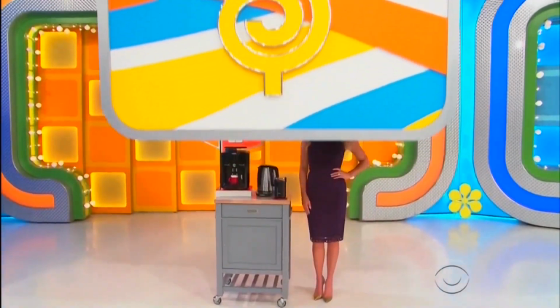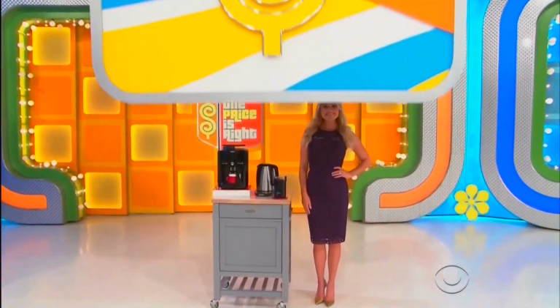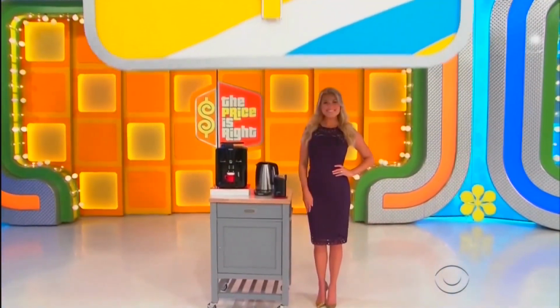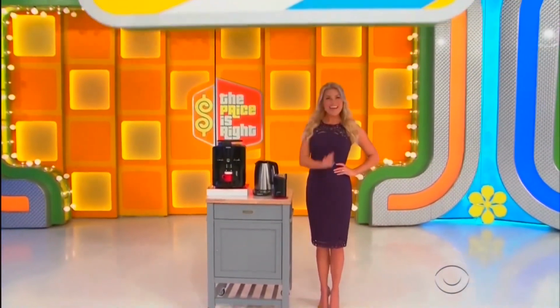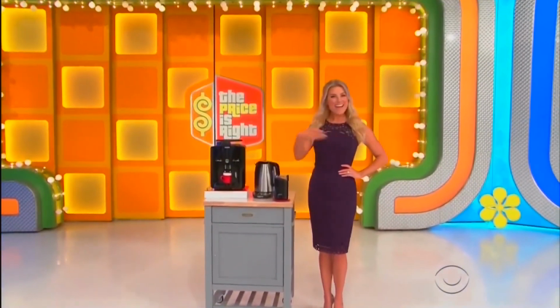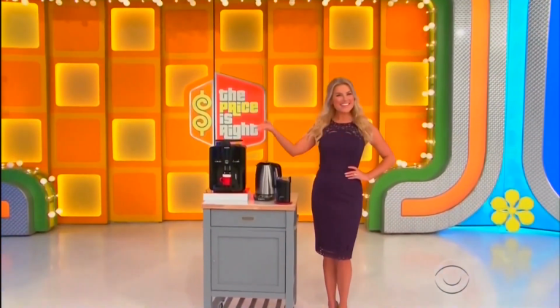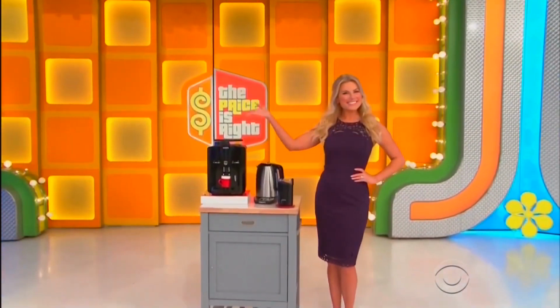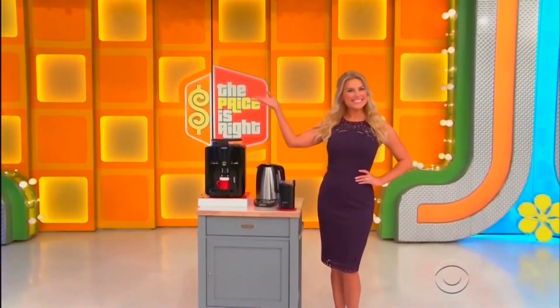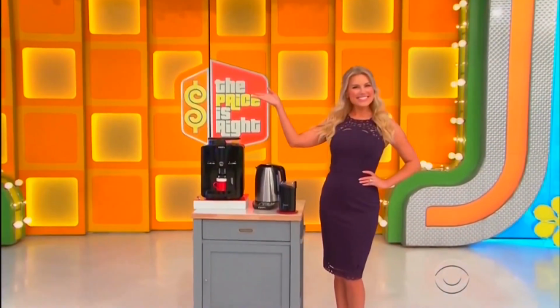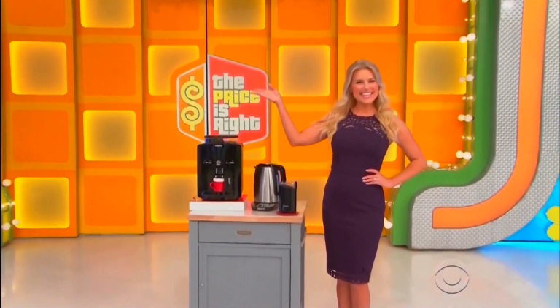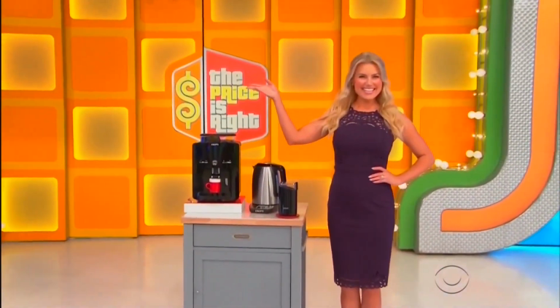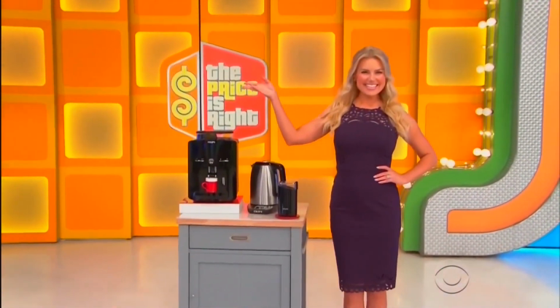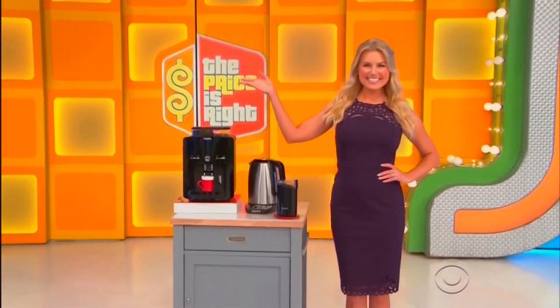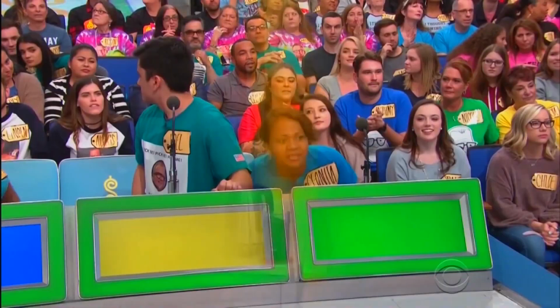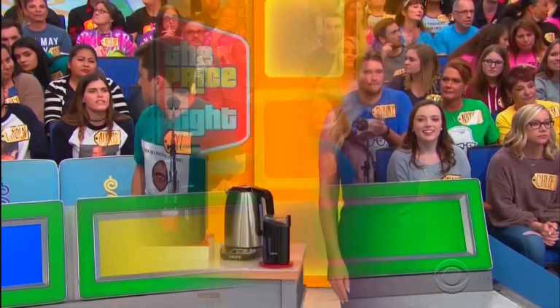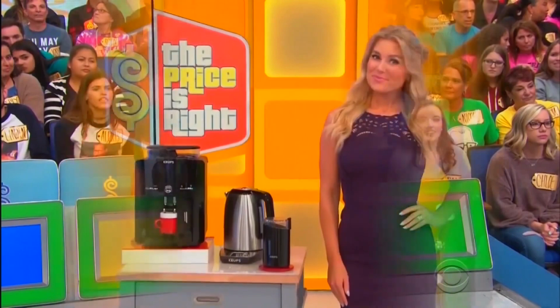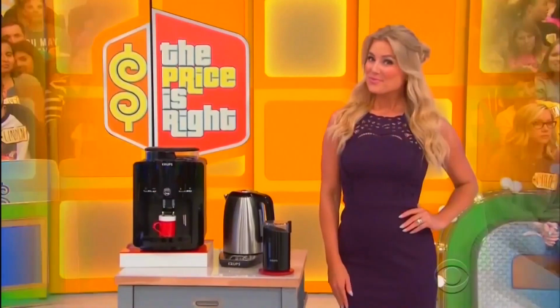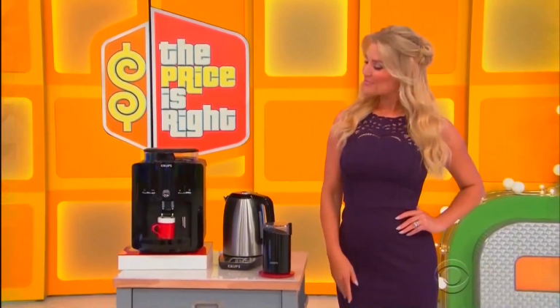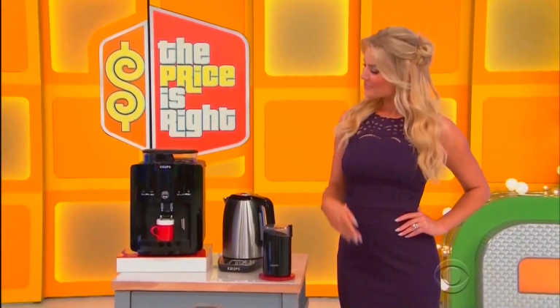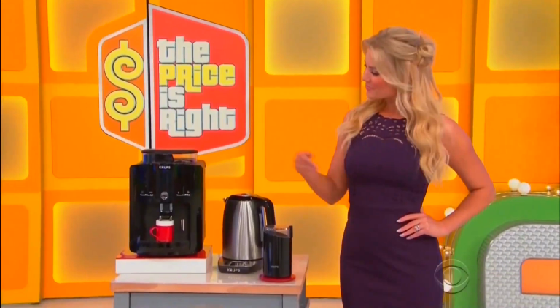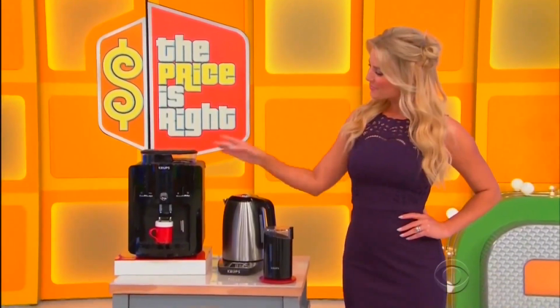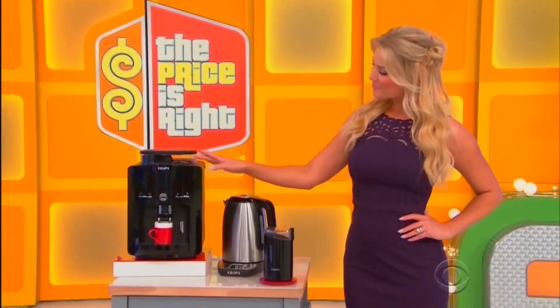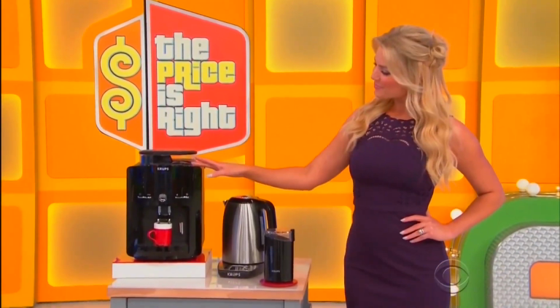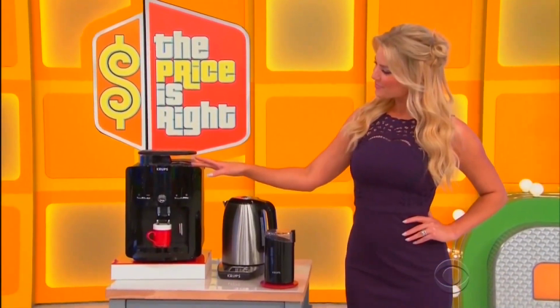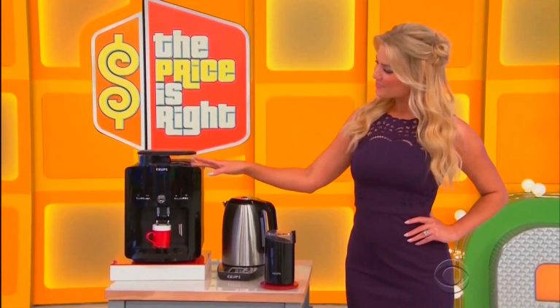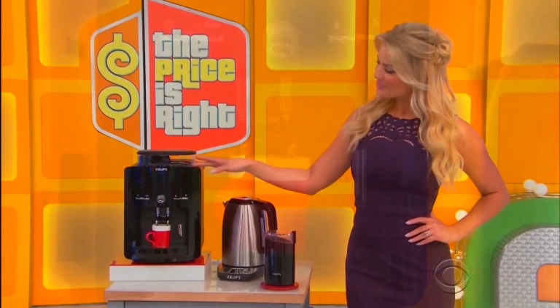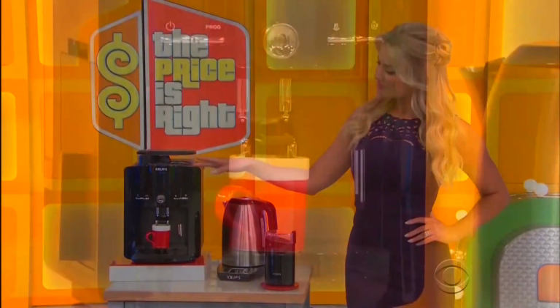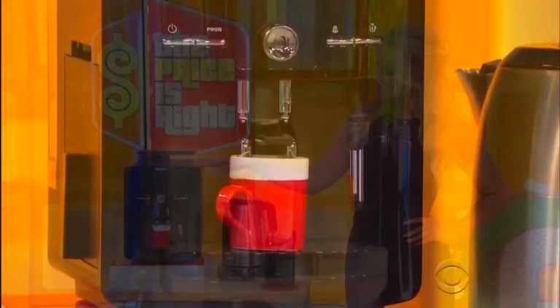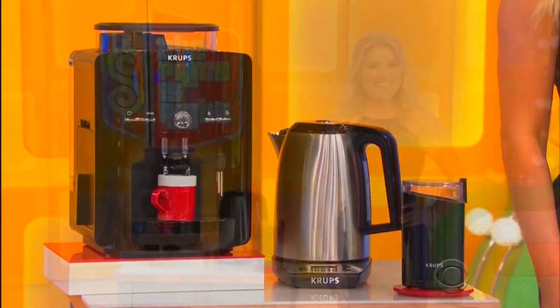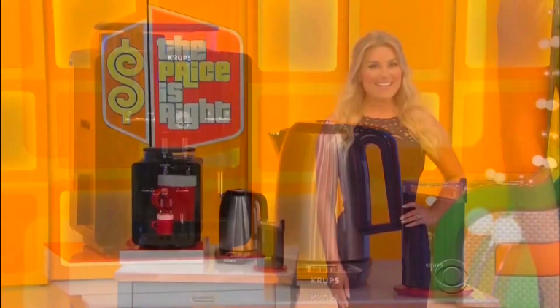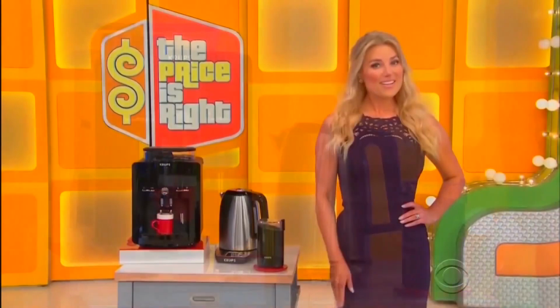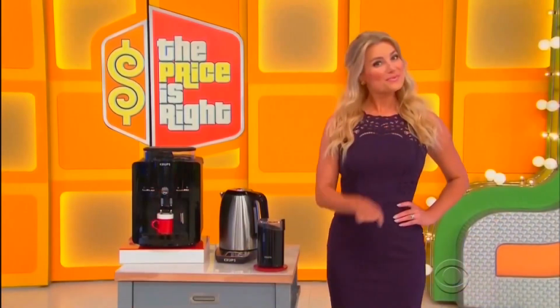Next up, a coffee and tea package! This automatic espresso machine features Krupp technology.